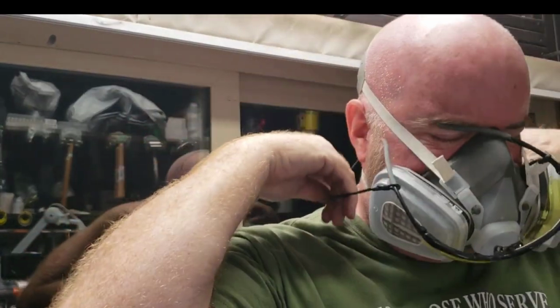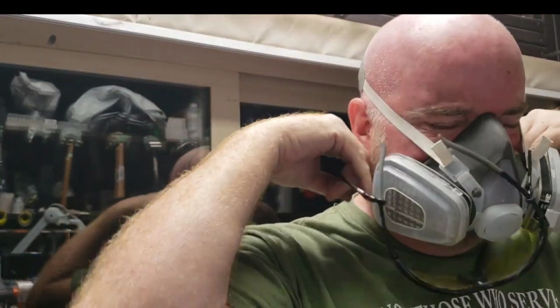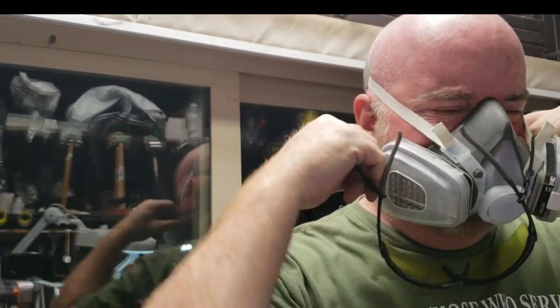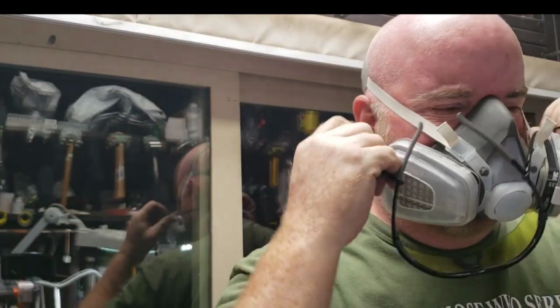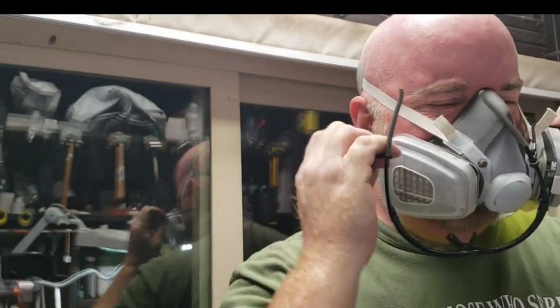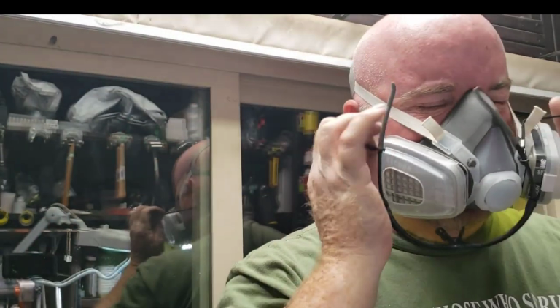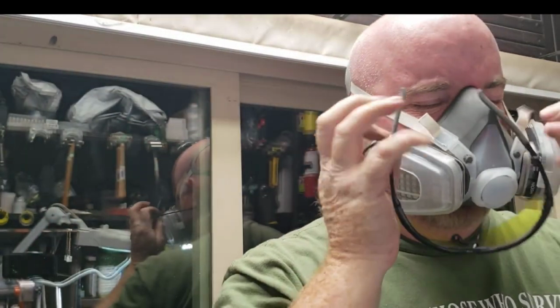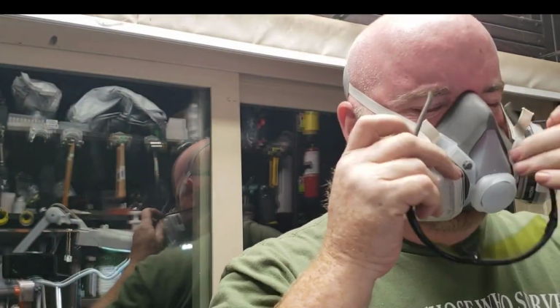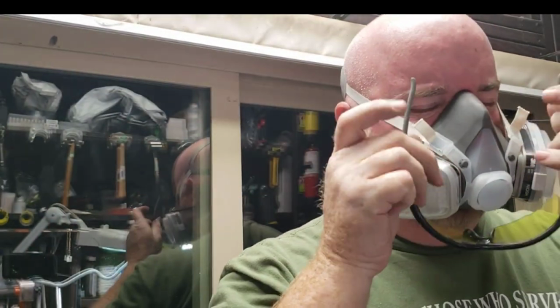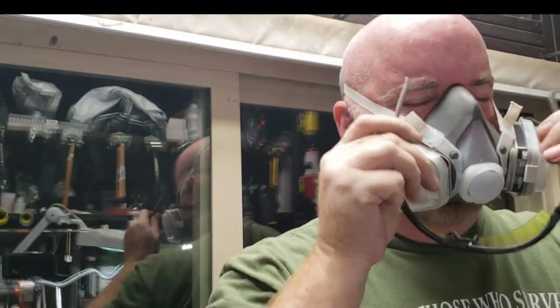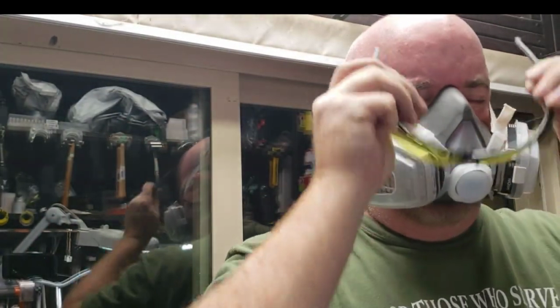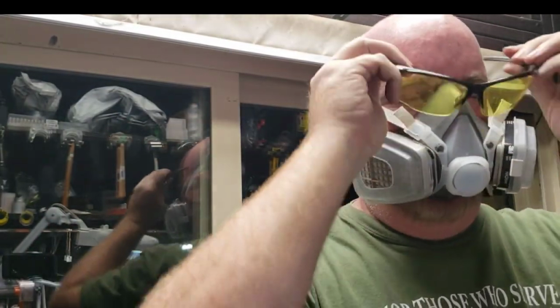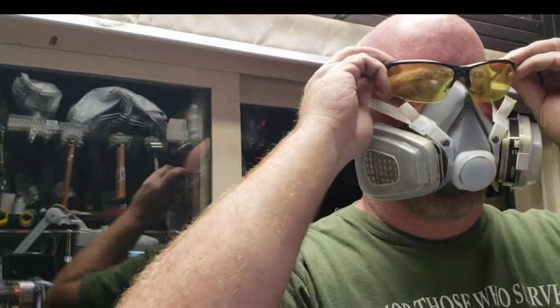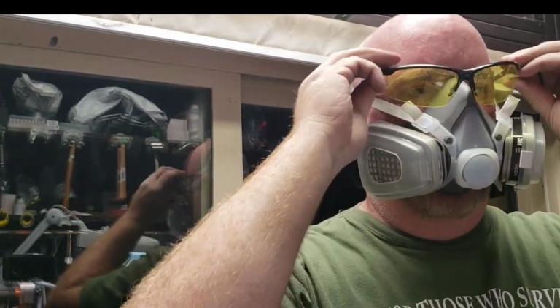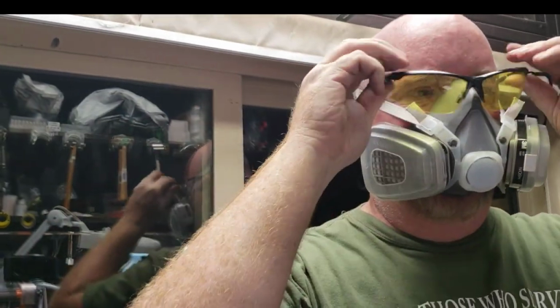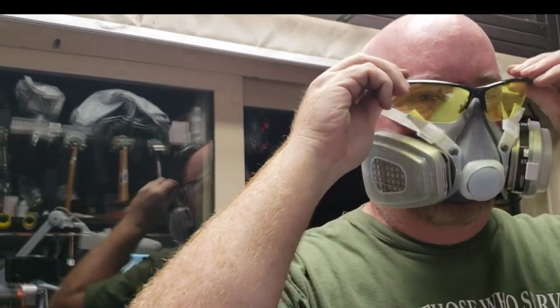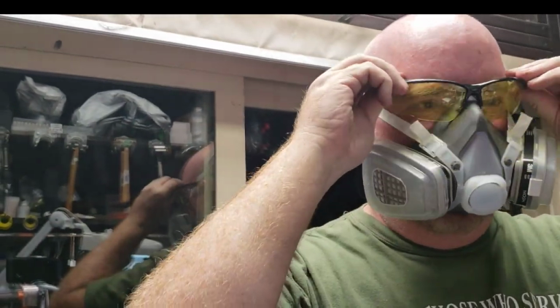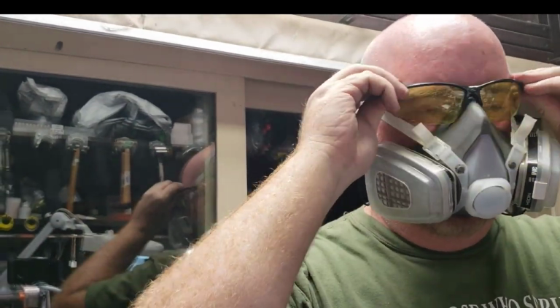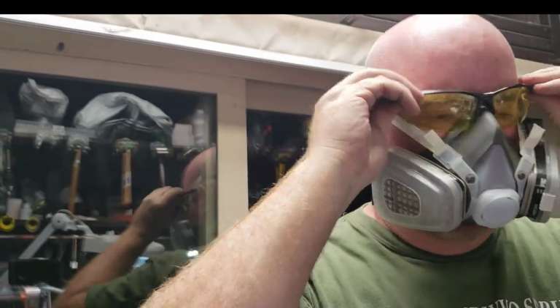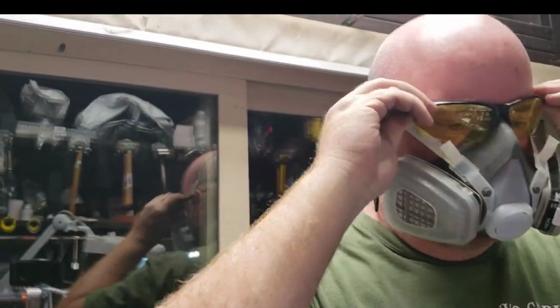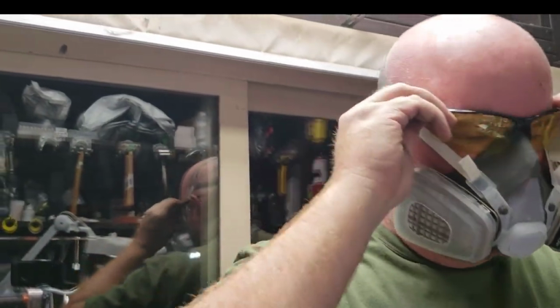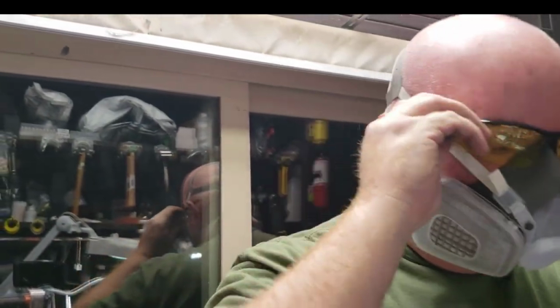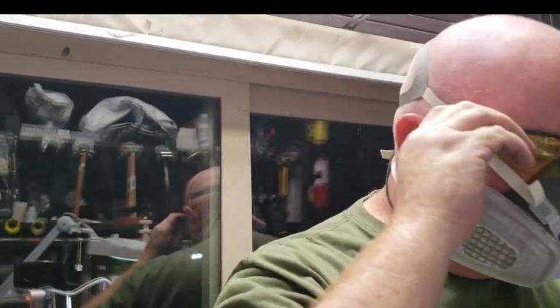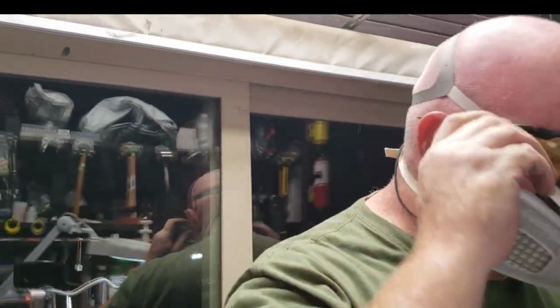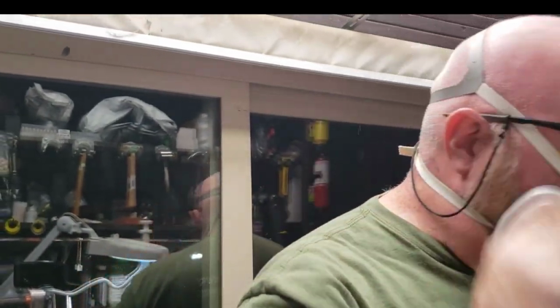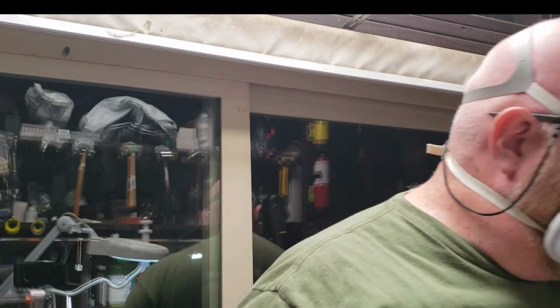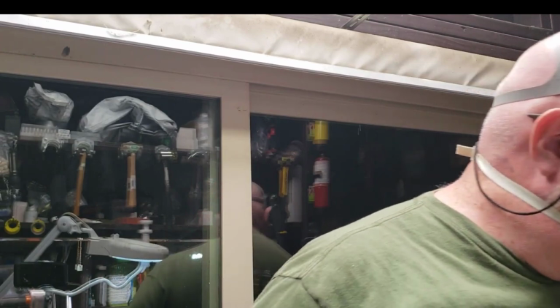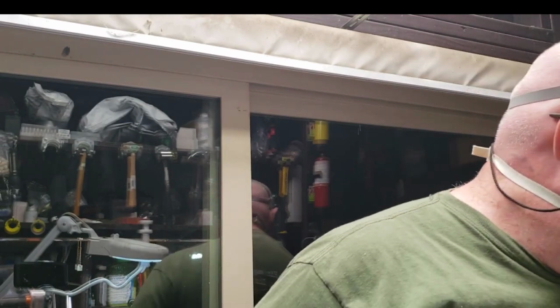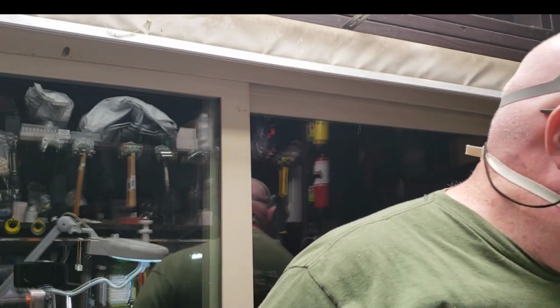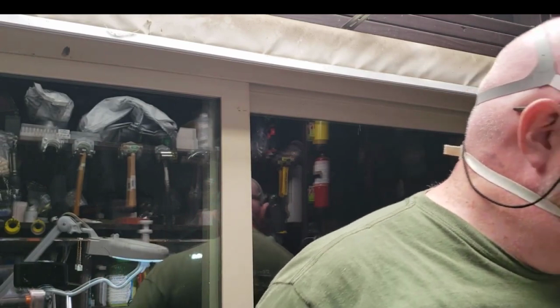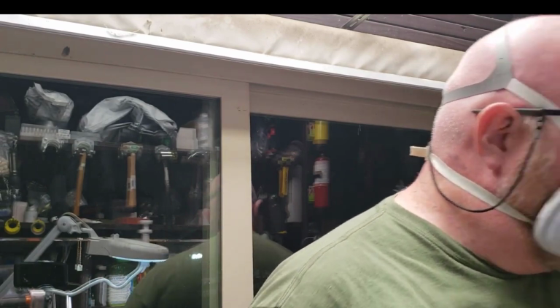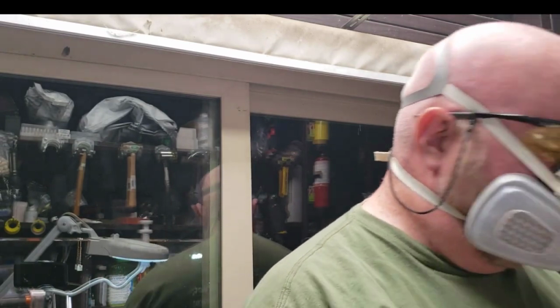I can already see the comments below — it's almost looking like I'm gearing up to fly a jet or something.